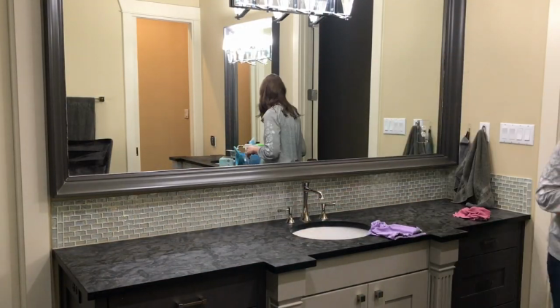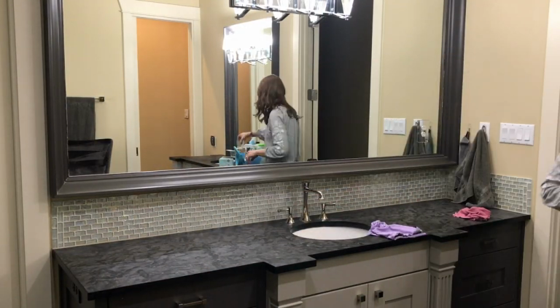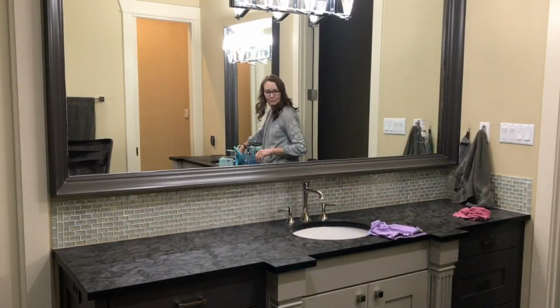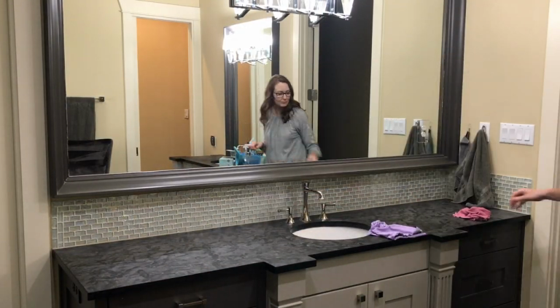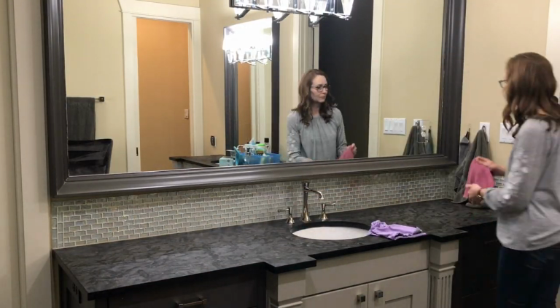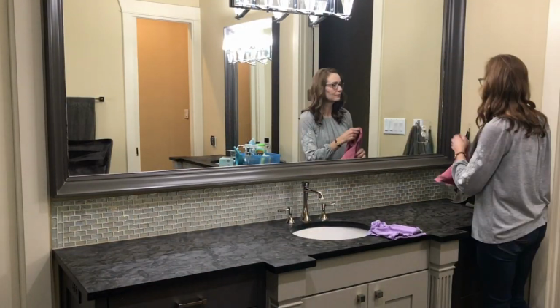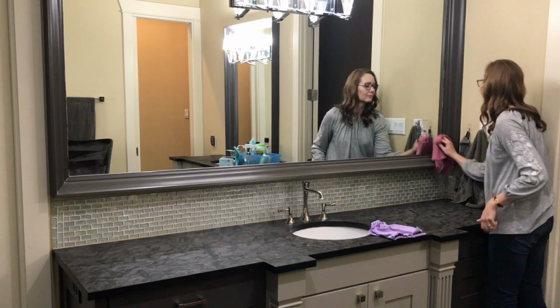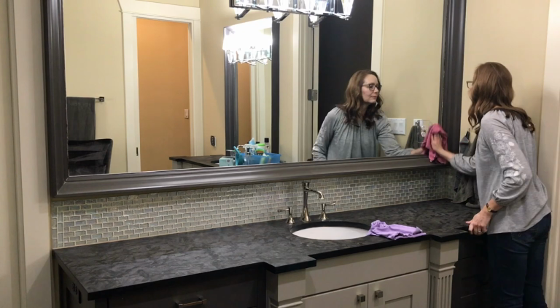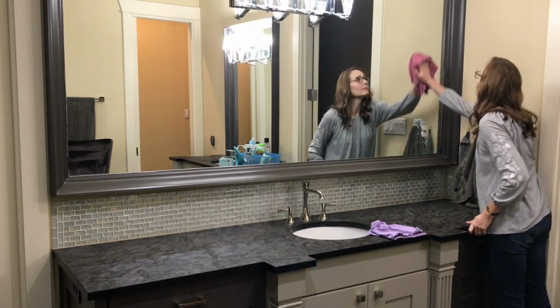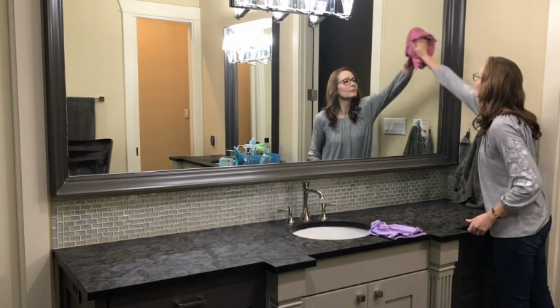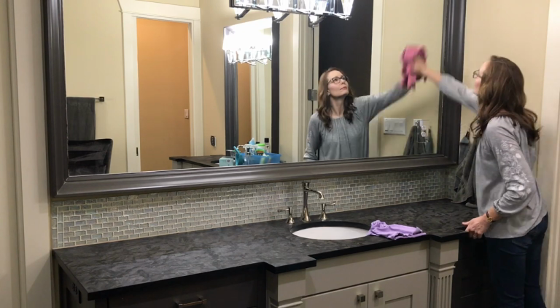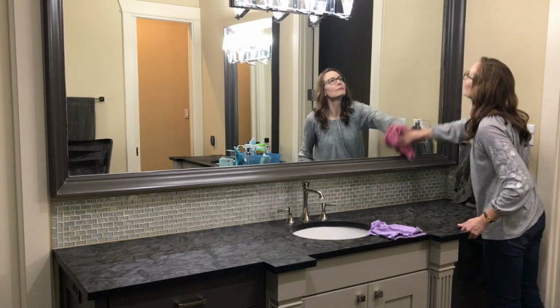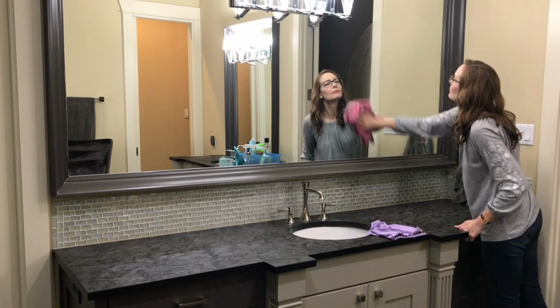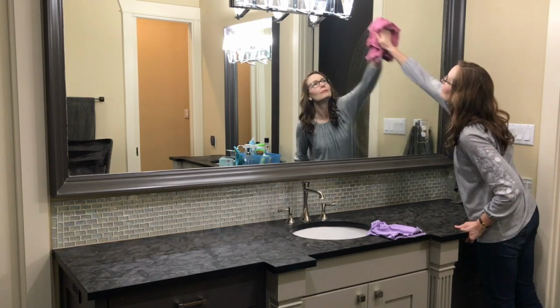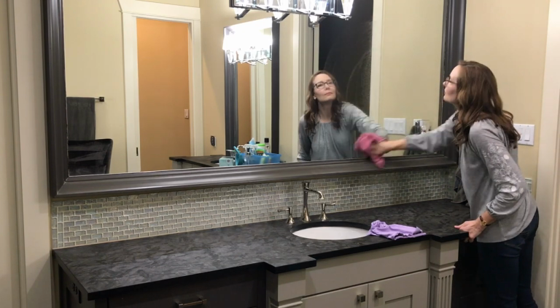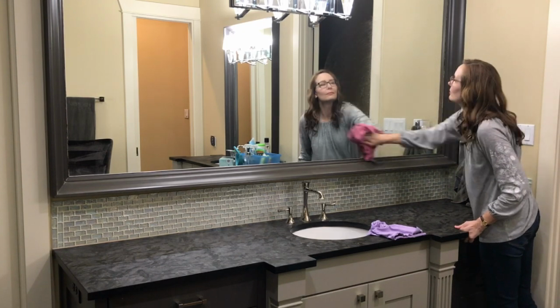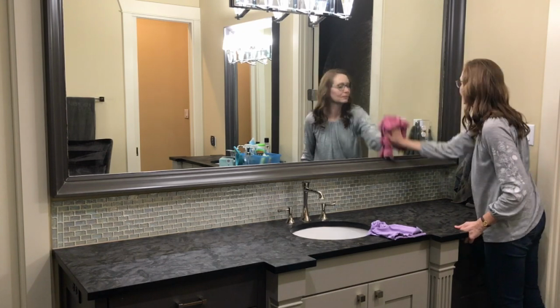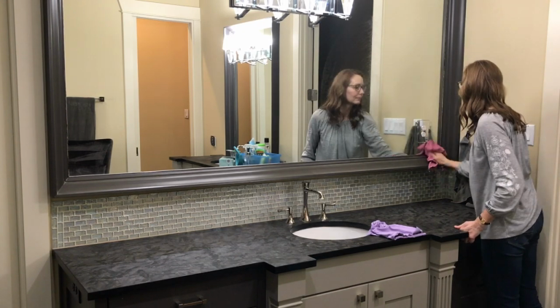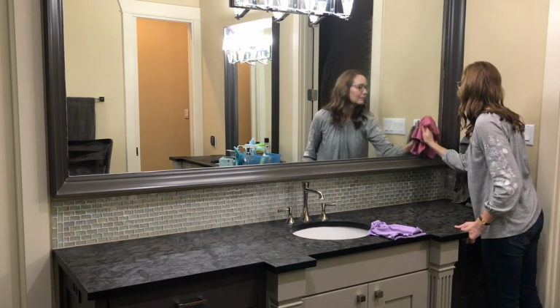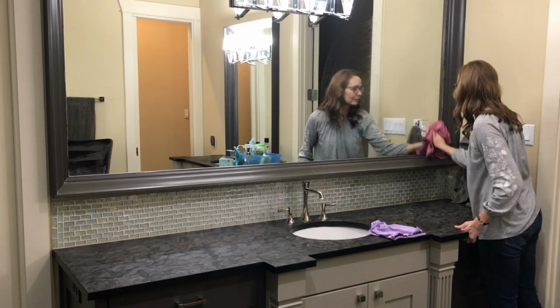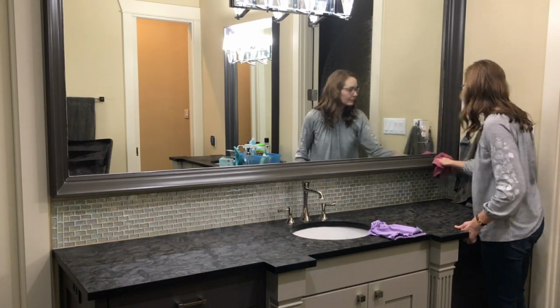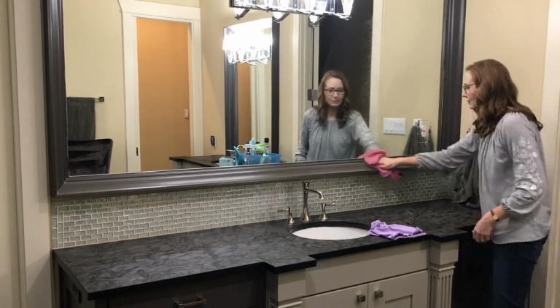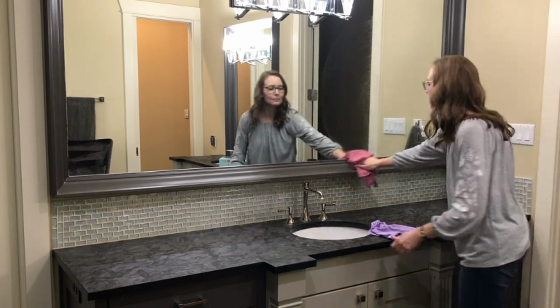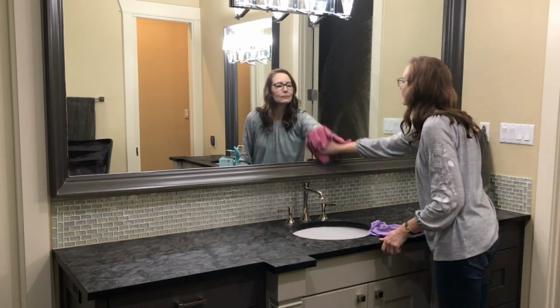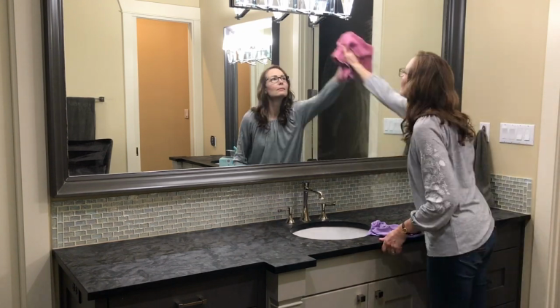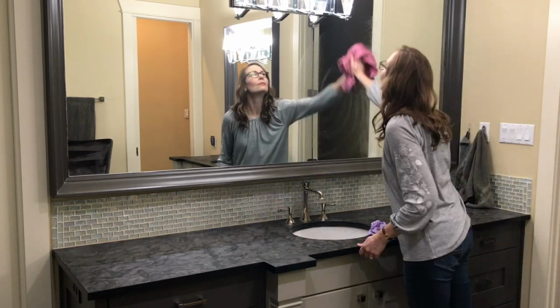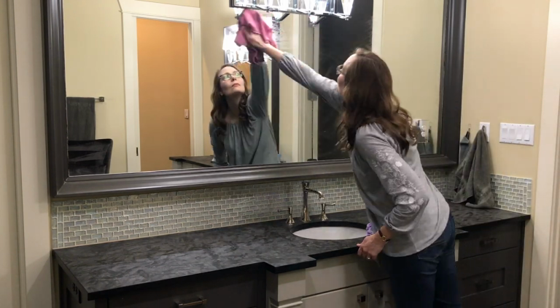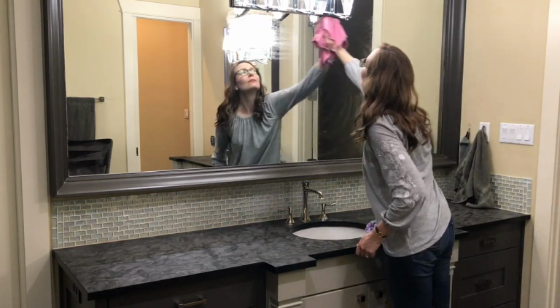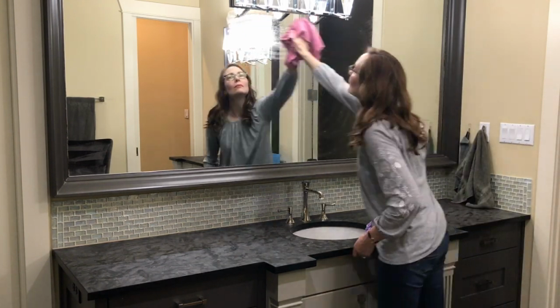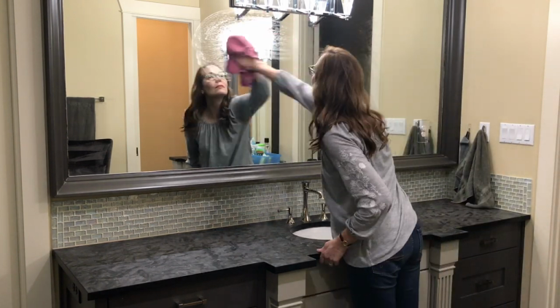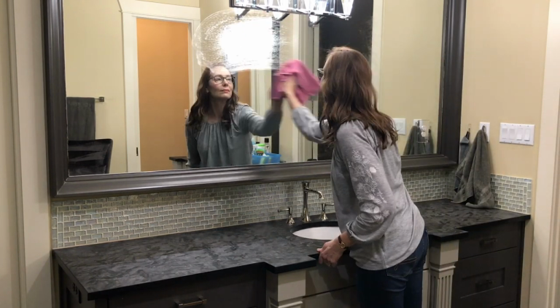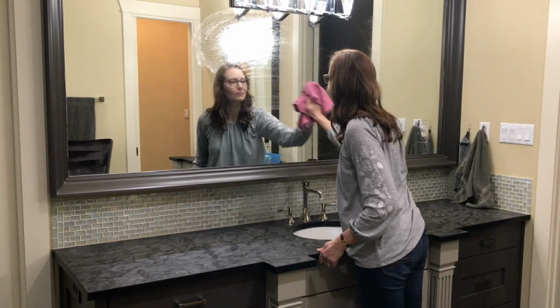Then I just repeat everything over on my vanity. And with the tray and all of its contents decluttered, I have a lot less things to move.